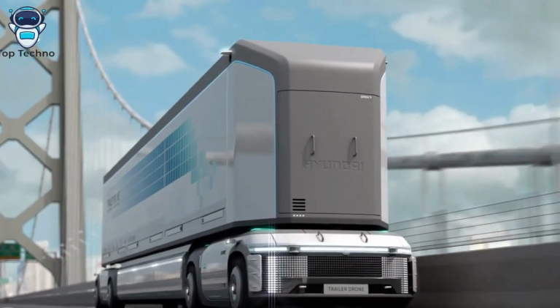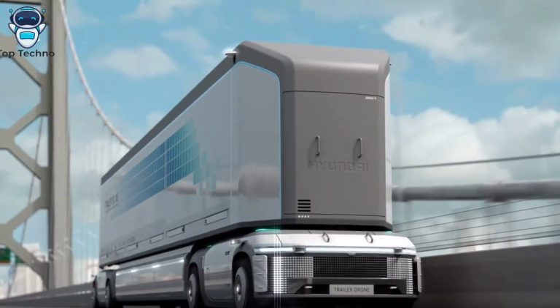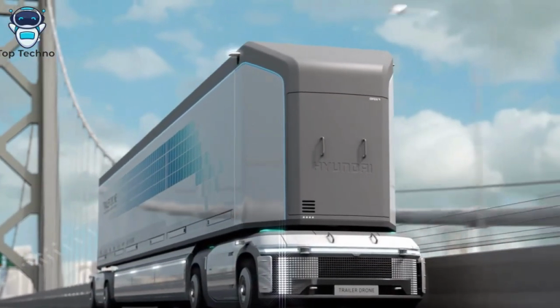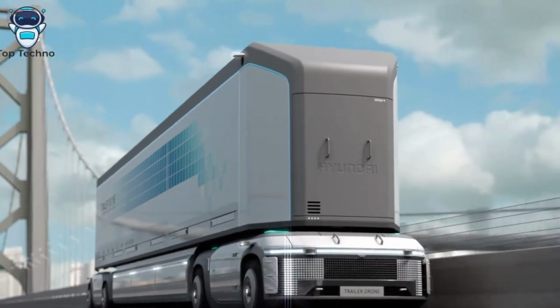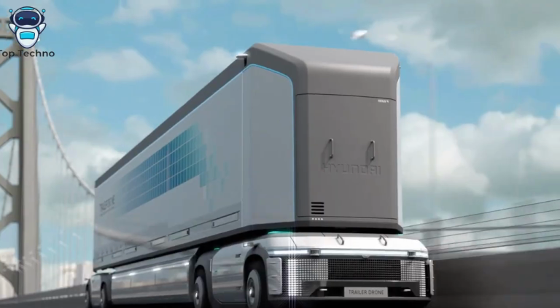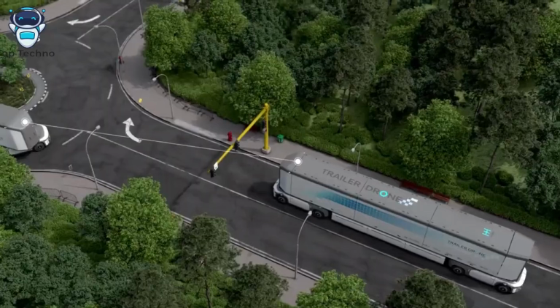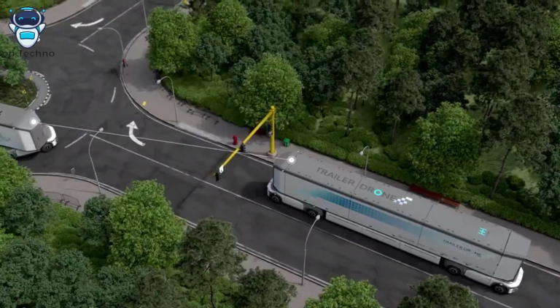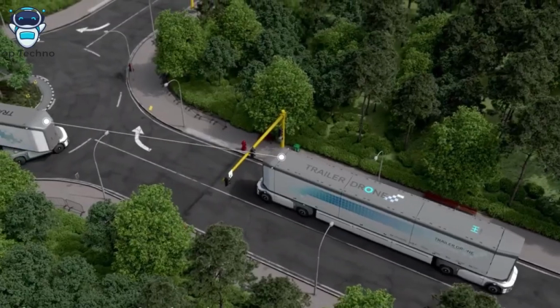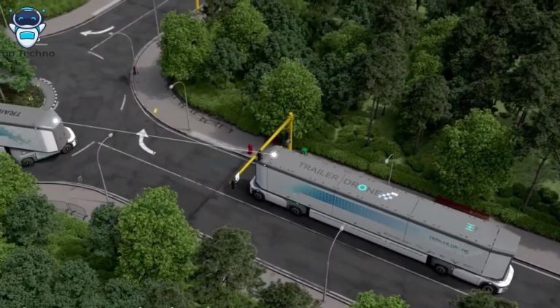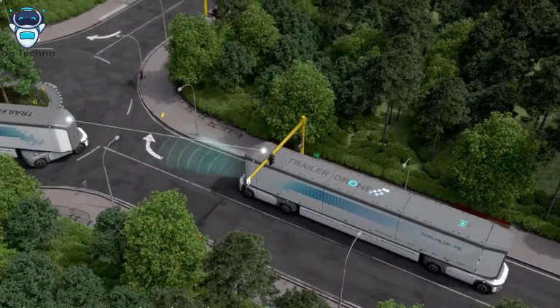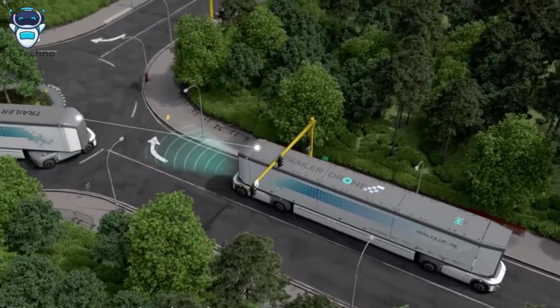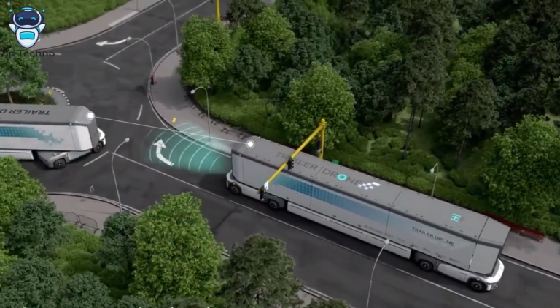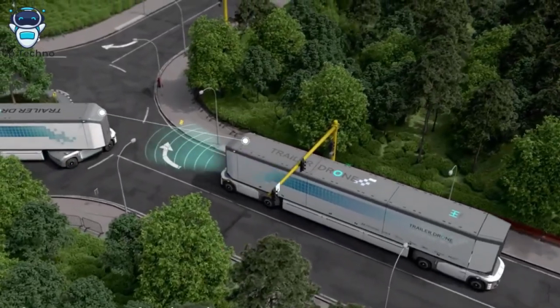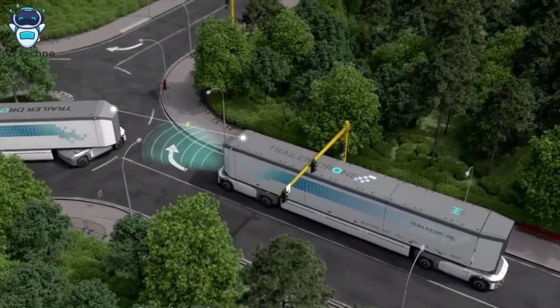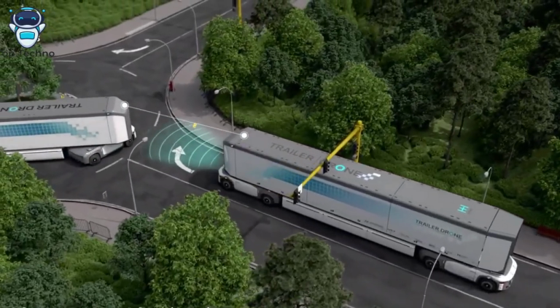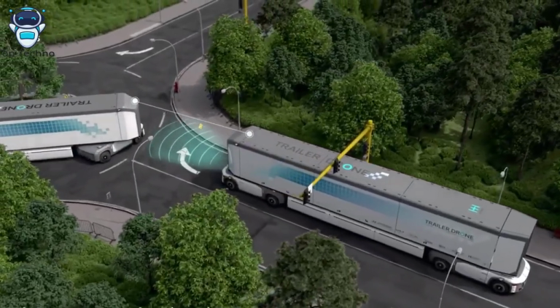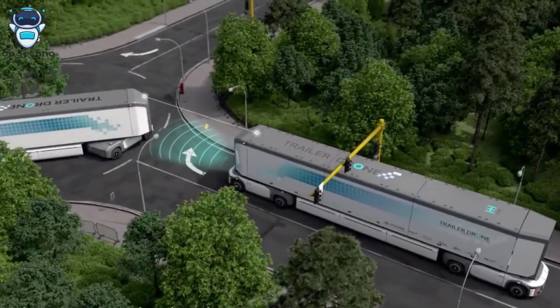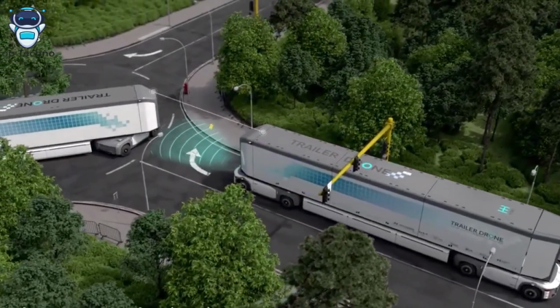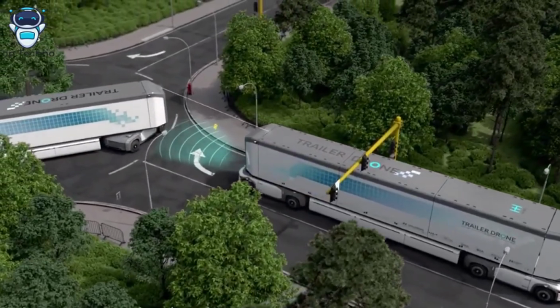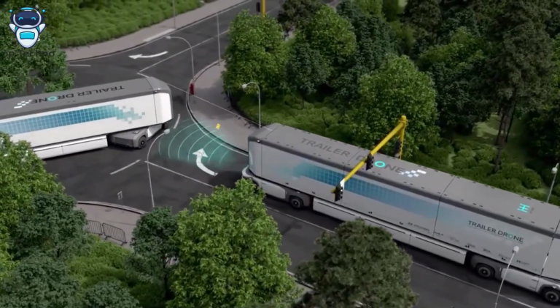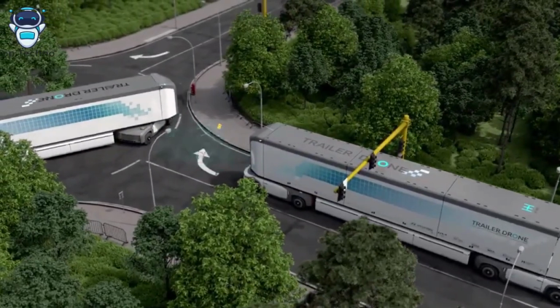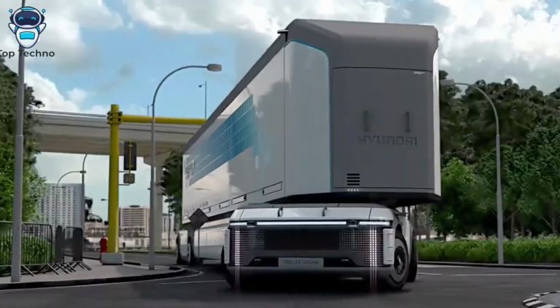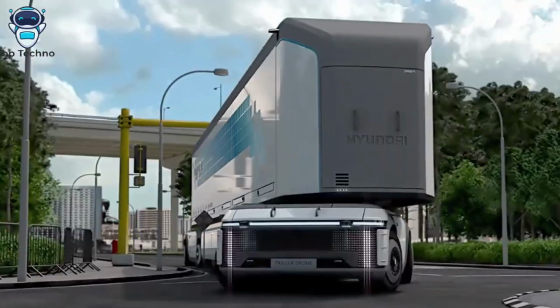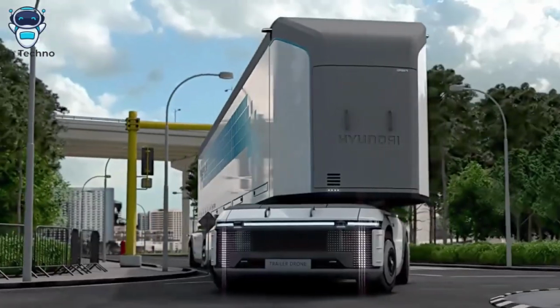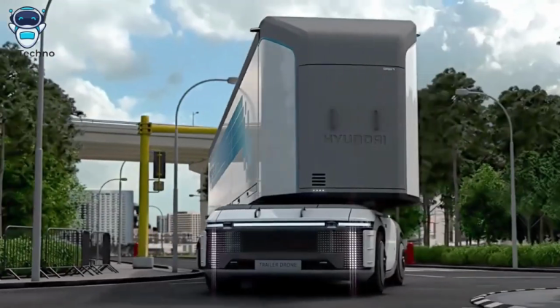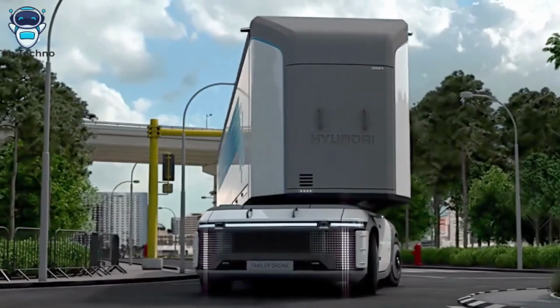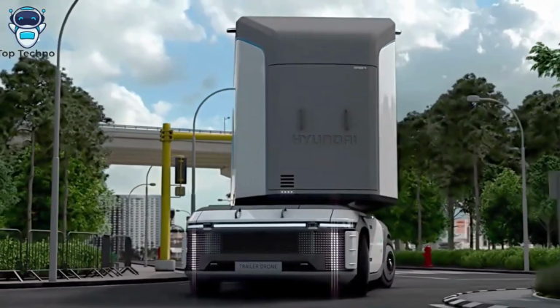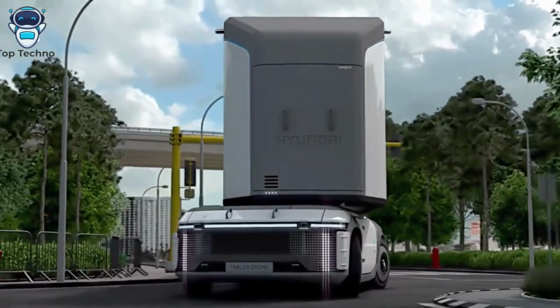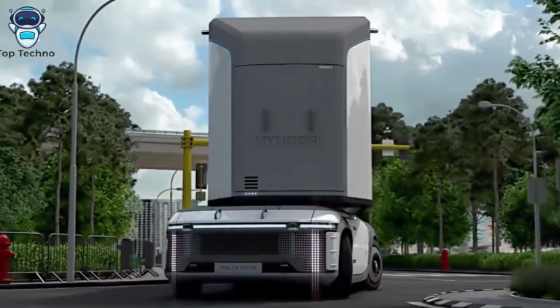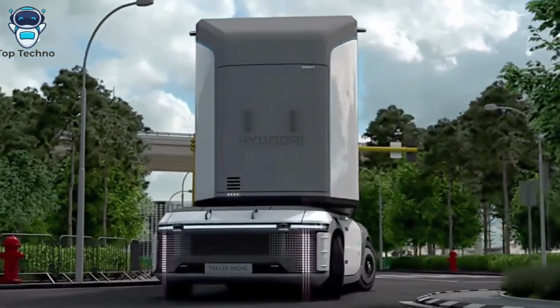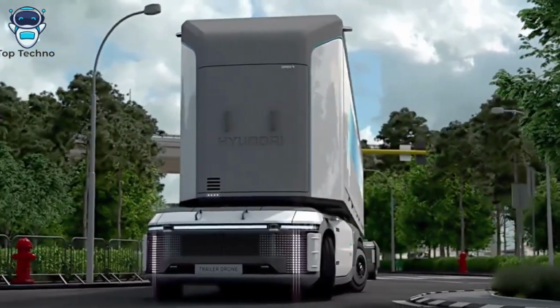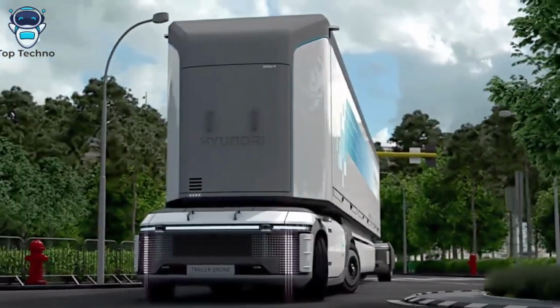Red Dot has recognized our efforts to transform into a smart mobility solution provider with visionary designs. Trailer Drone is an important model showing our vision for fully autonomous hydrogen fuel cell-based commercial vehicles. This Luminary award celebrates the passion and efforts of our designers and engineers to make the dream of zero emission mobility come true.